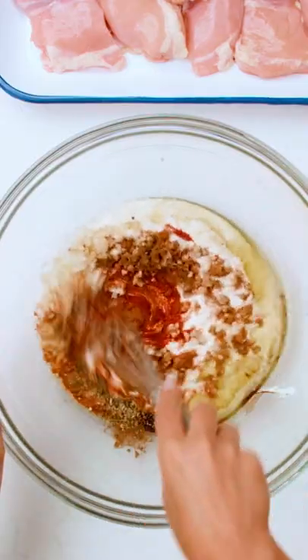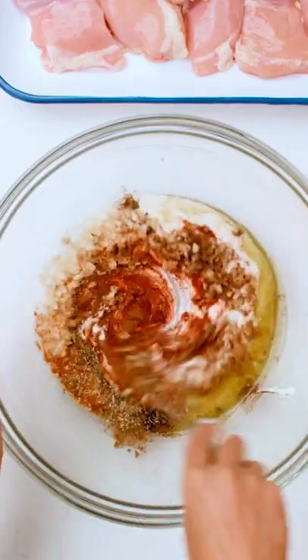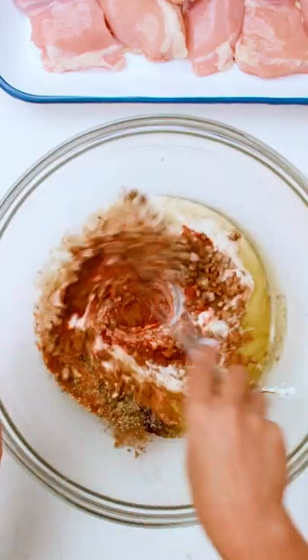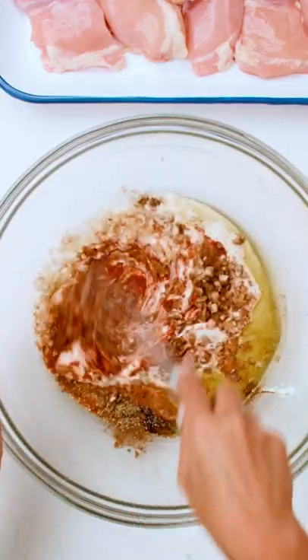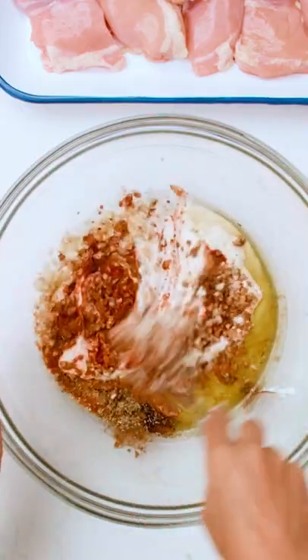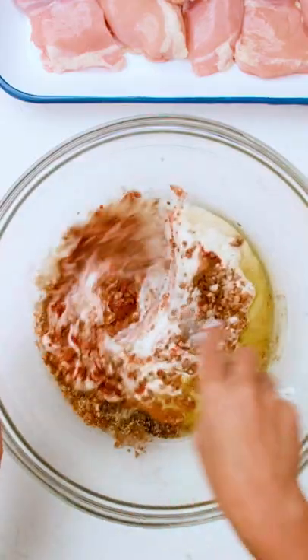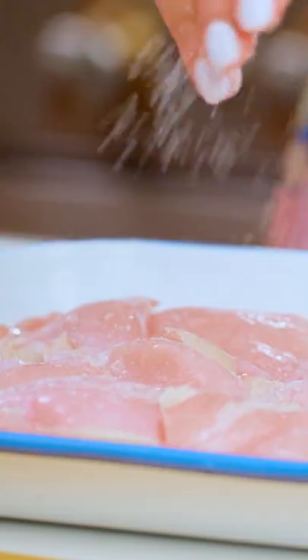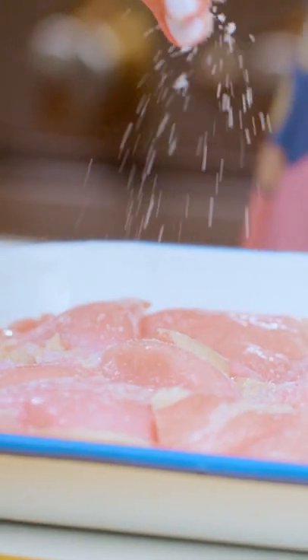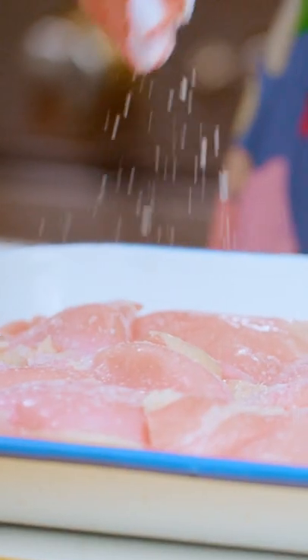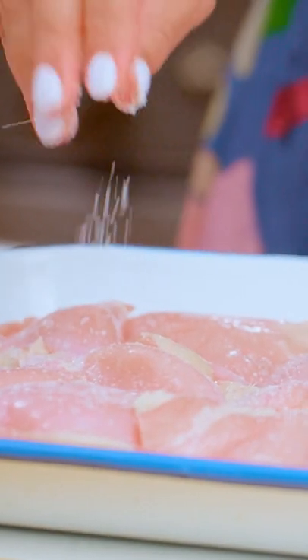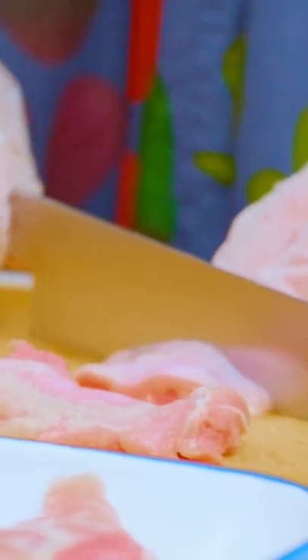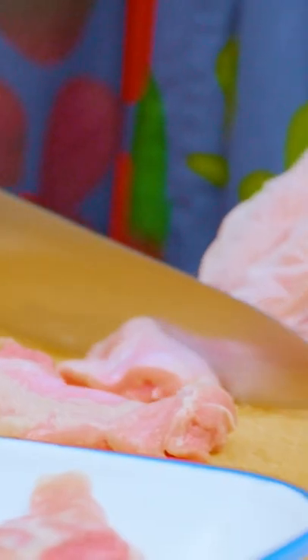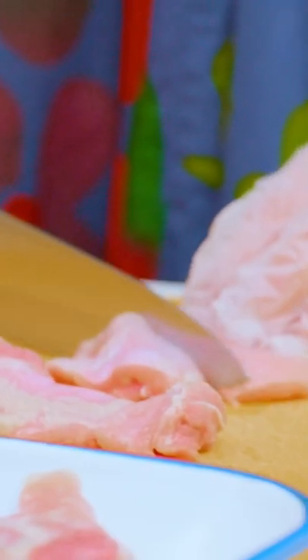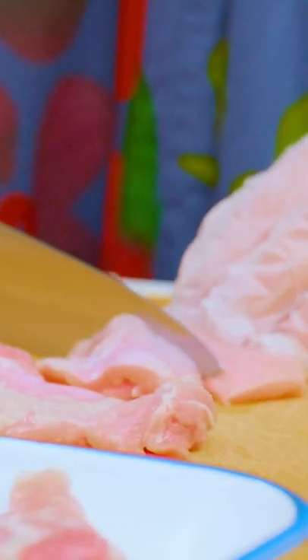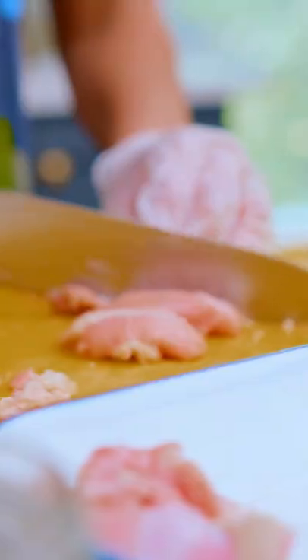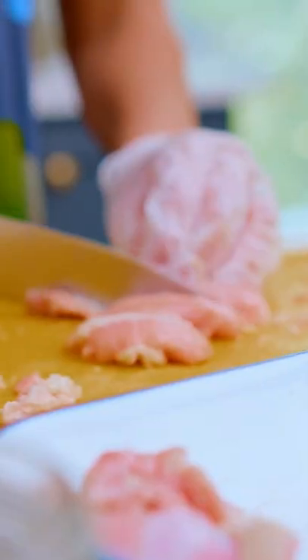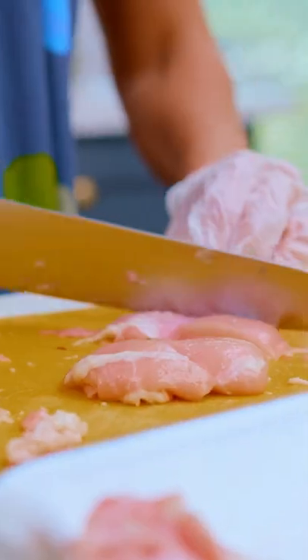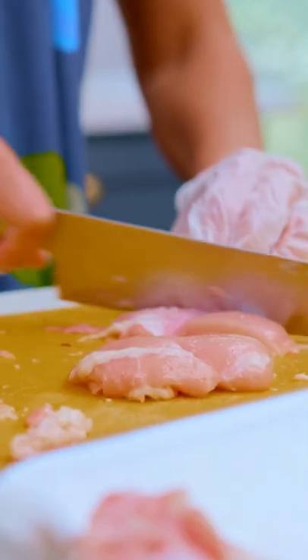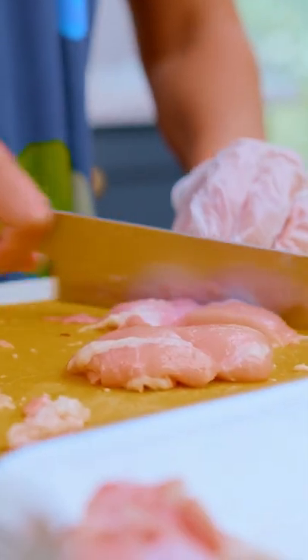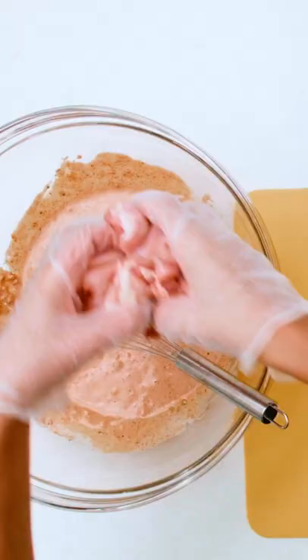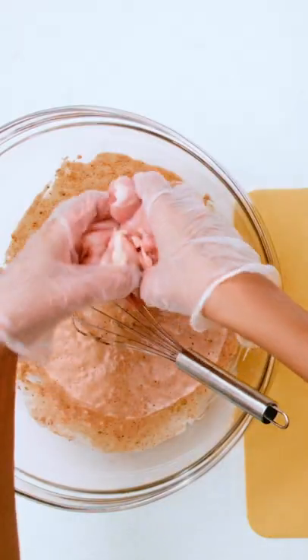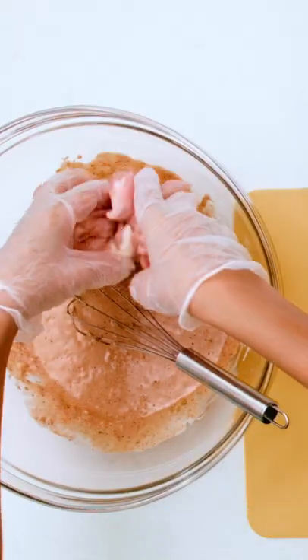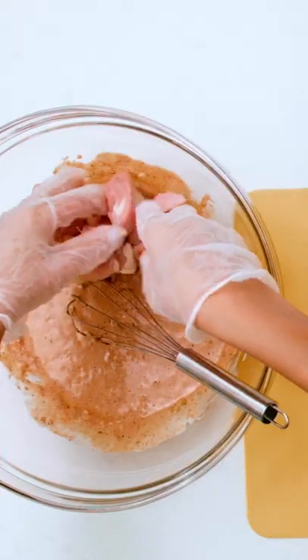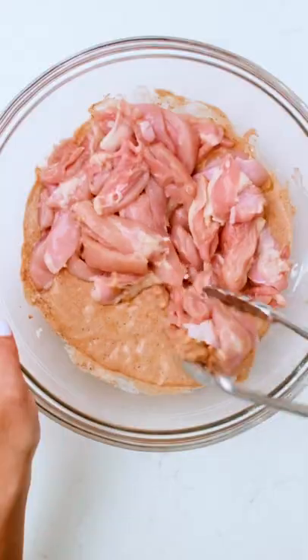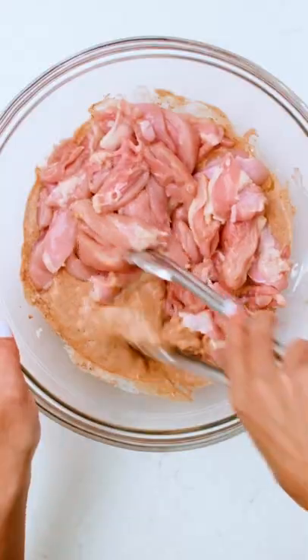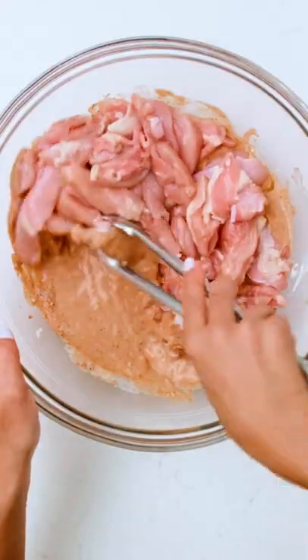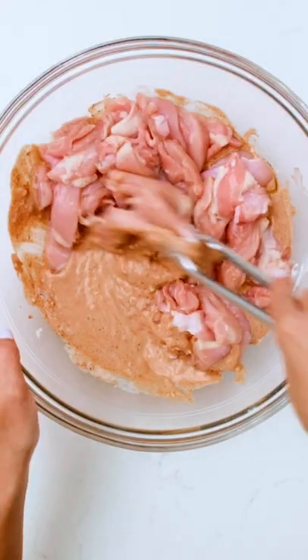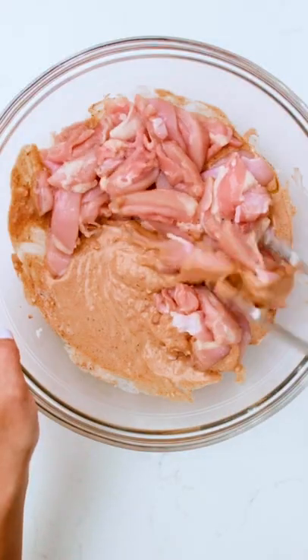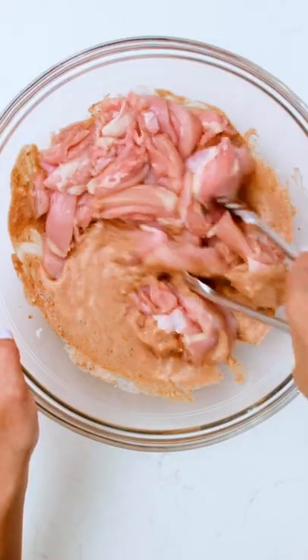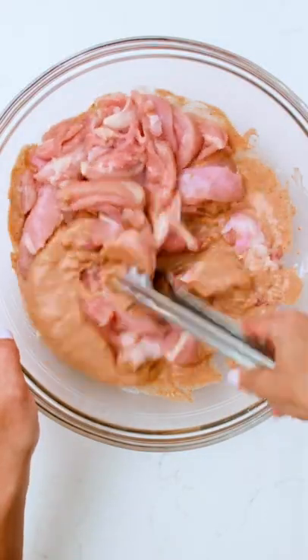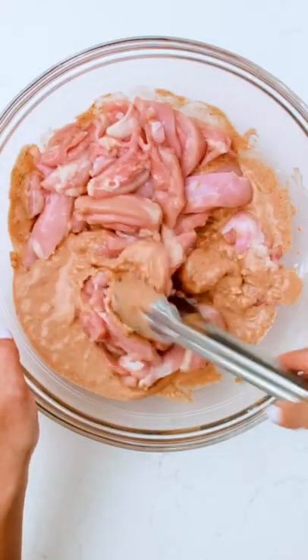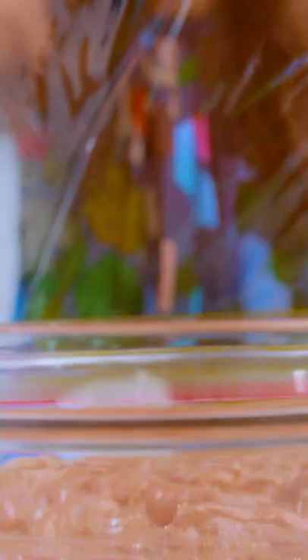Cut the chicken into smaller pieces and leave it in the fridge for a few hours. You can even do this overnight.